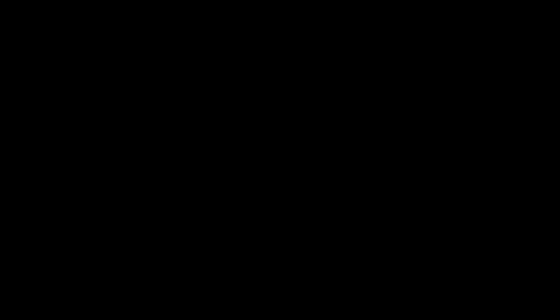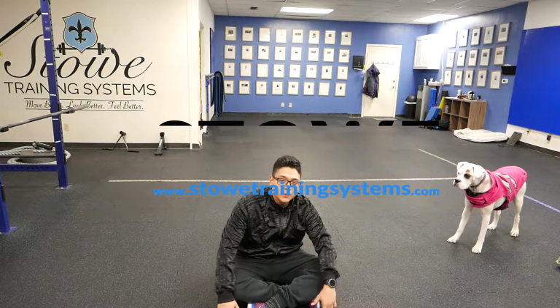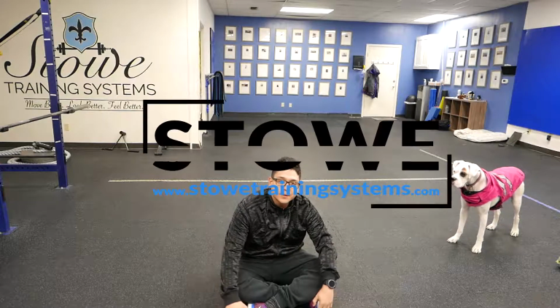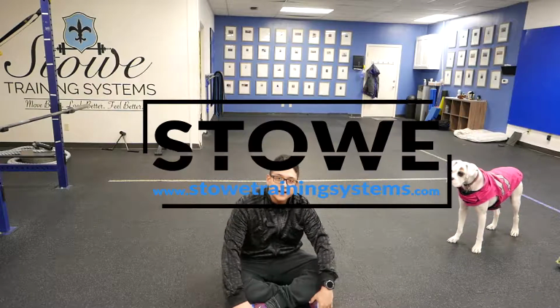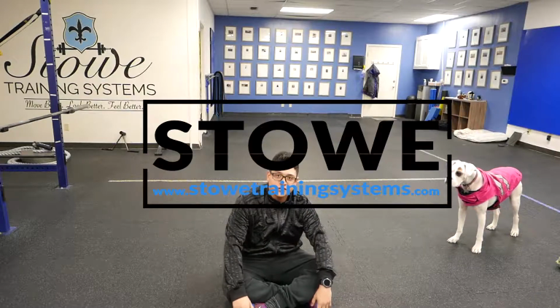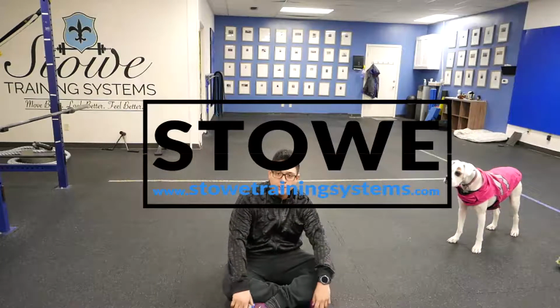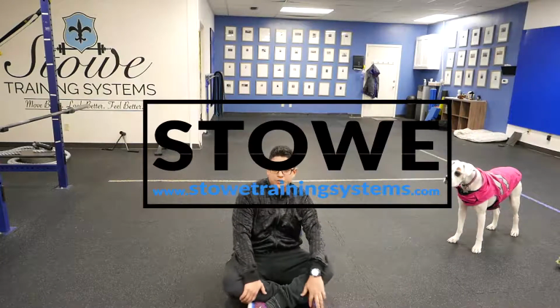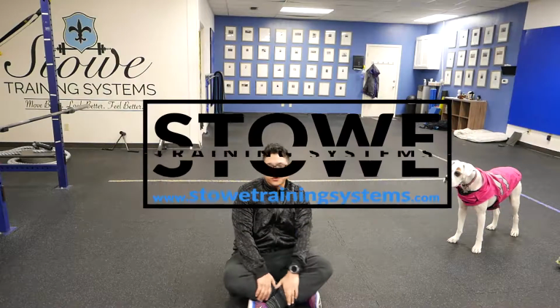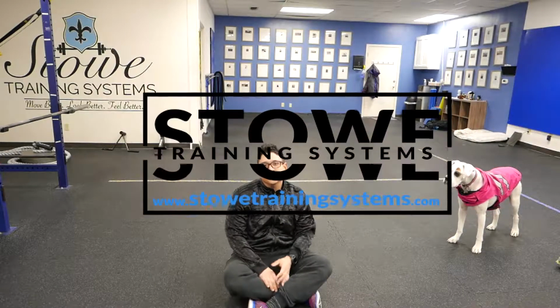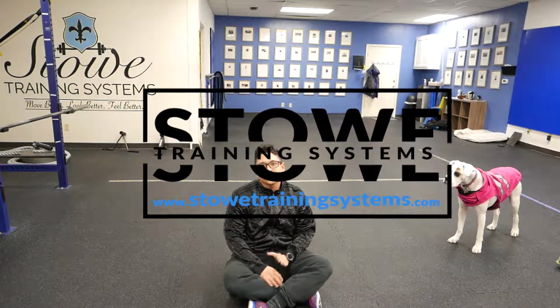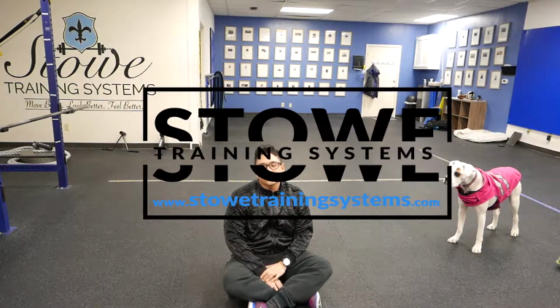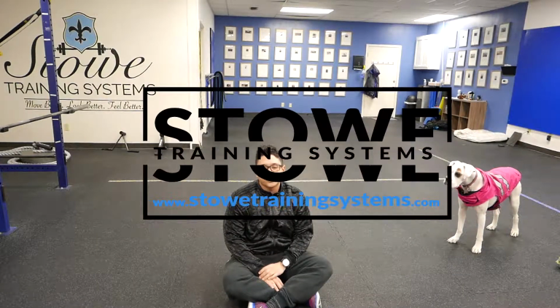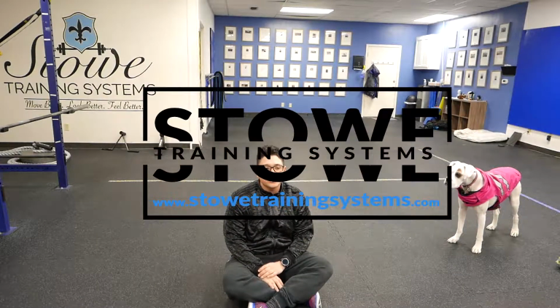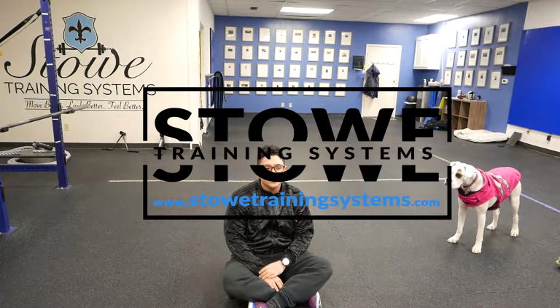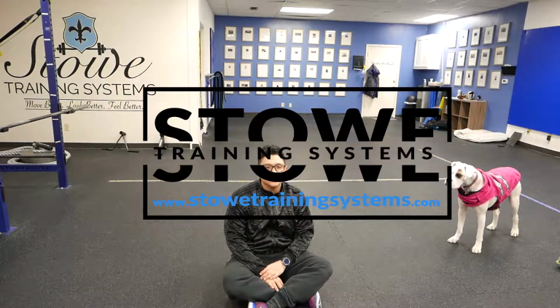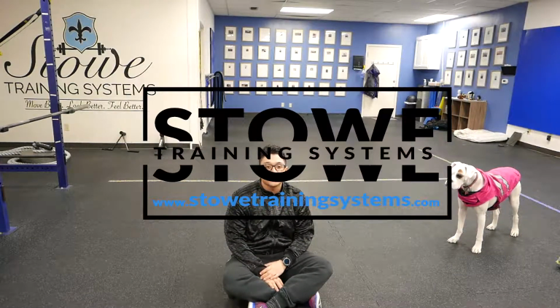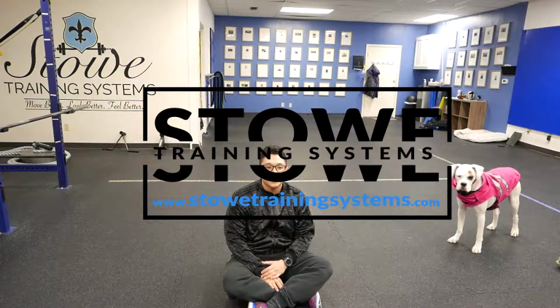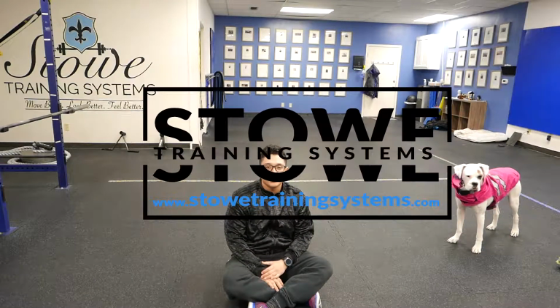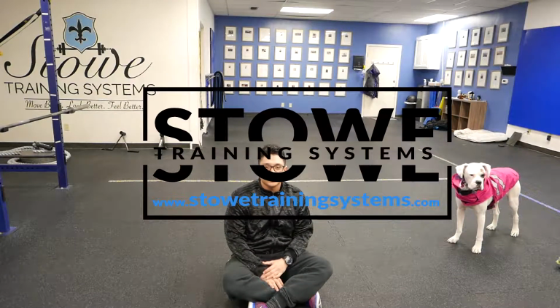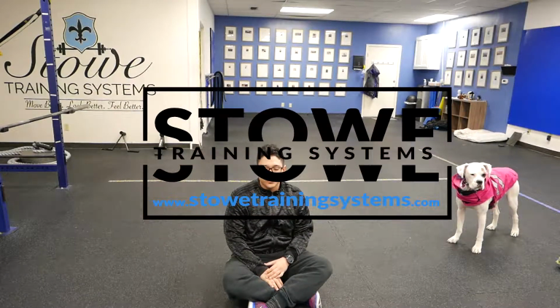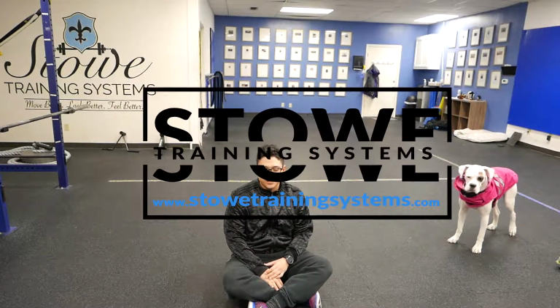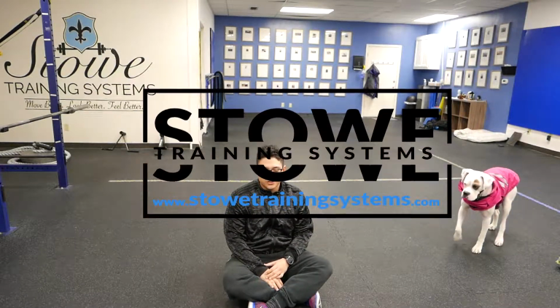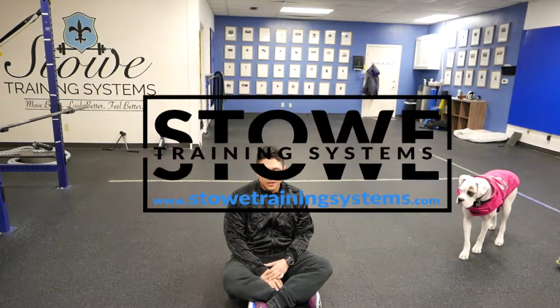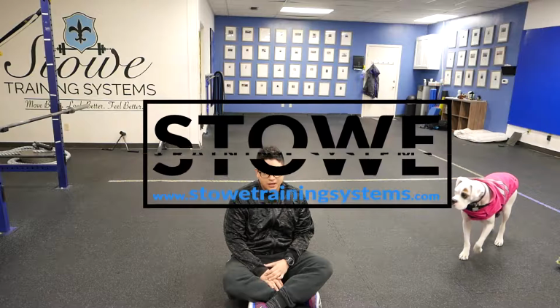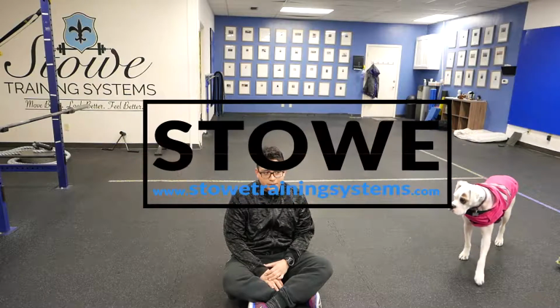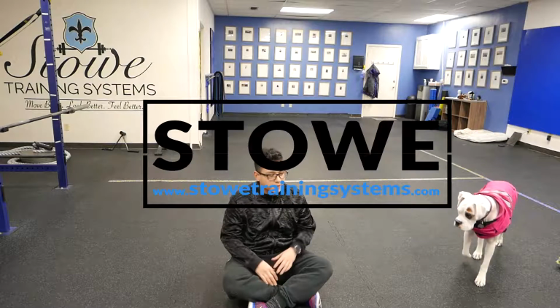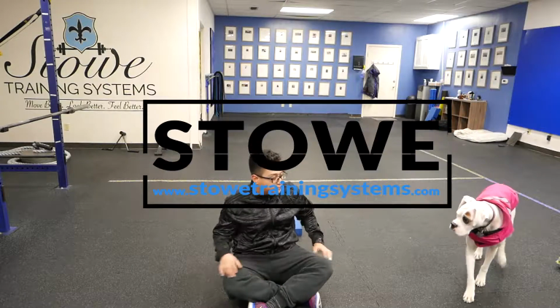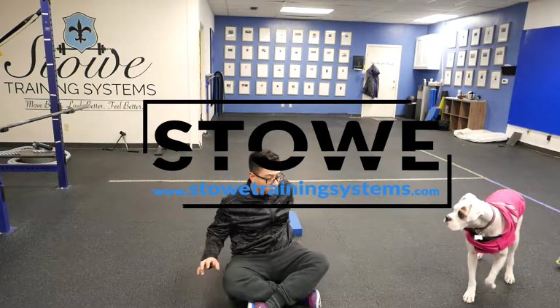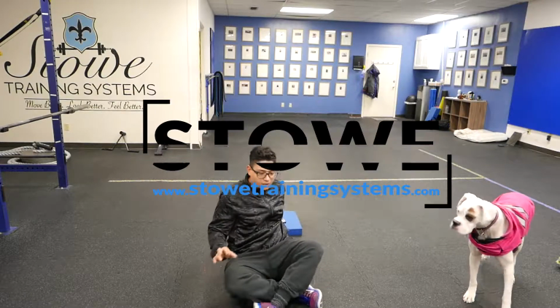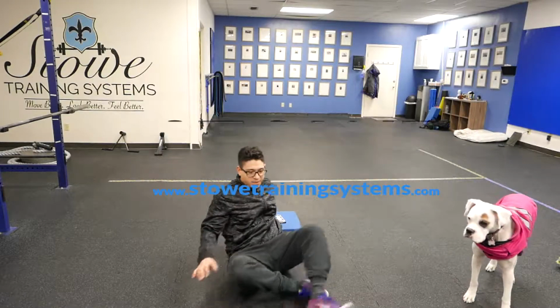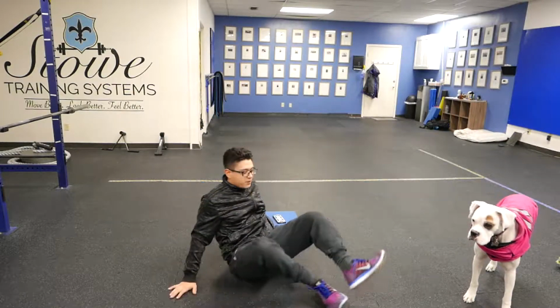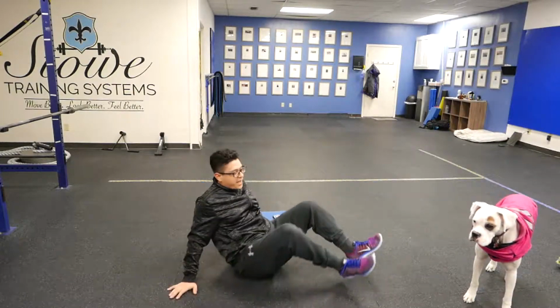Hey, what's up guys, this is Jeremiah with Stone Training Systems. What I'm going to show you how to do here is a supine bridge with reach. All you need is a floor, maybe a mat.